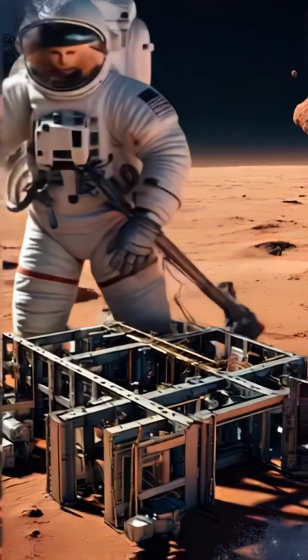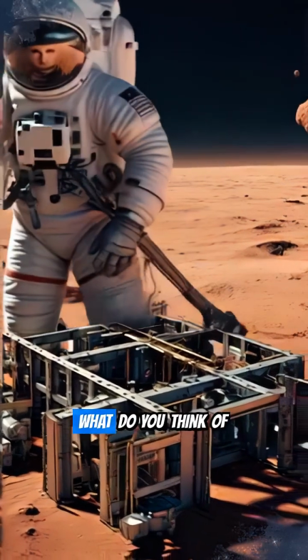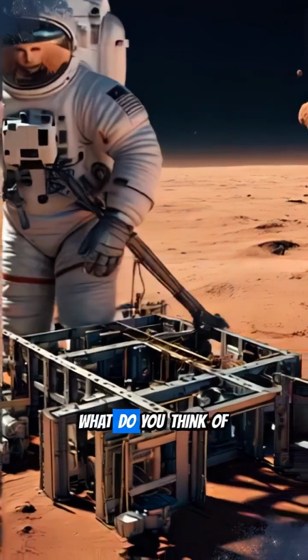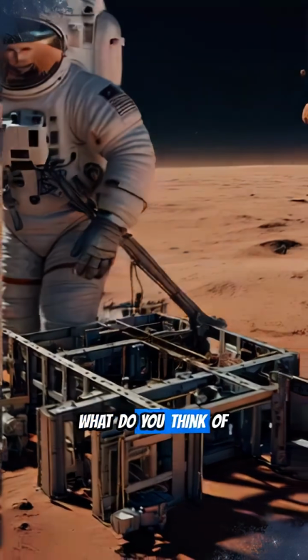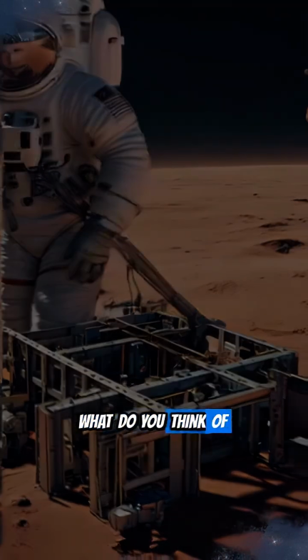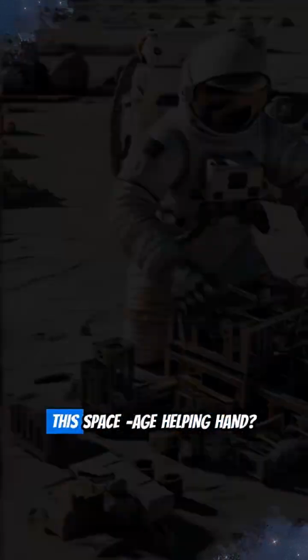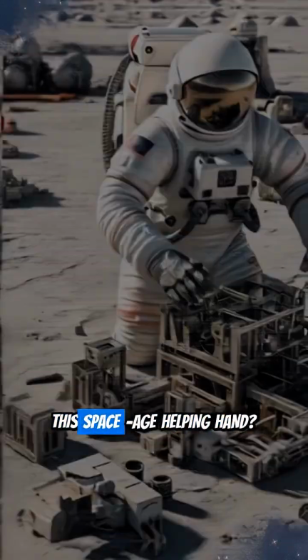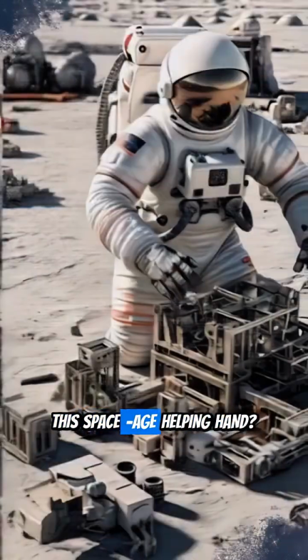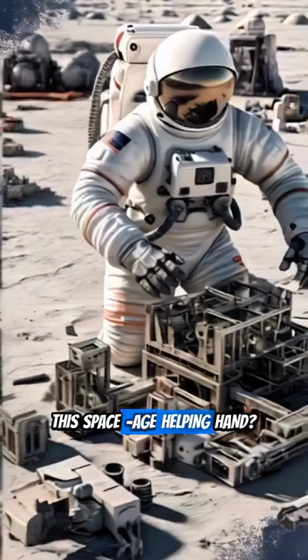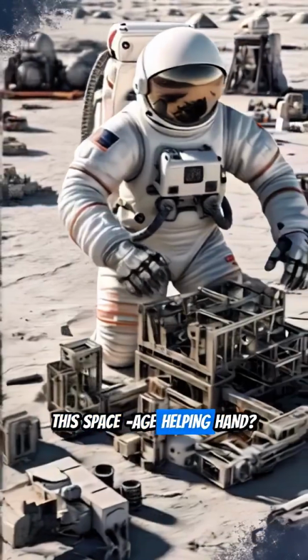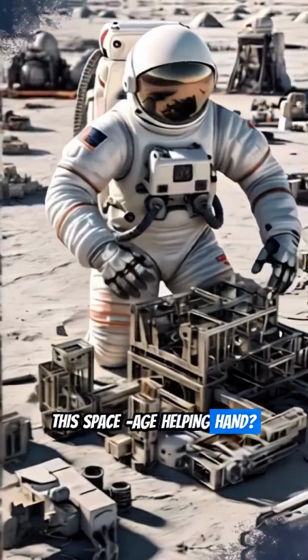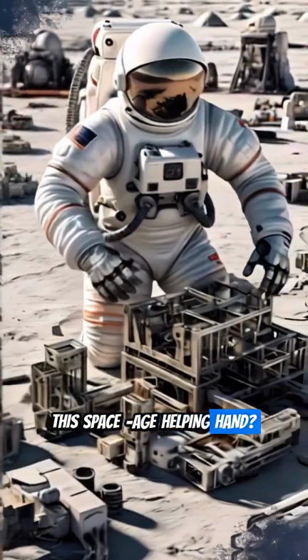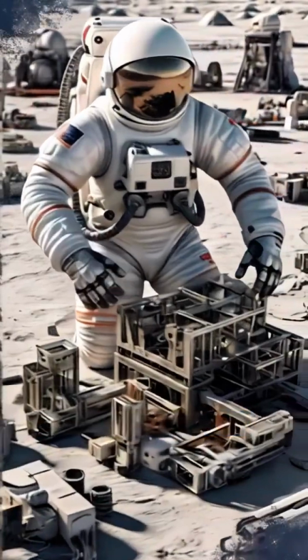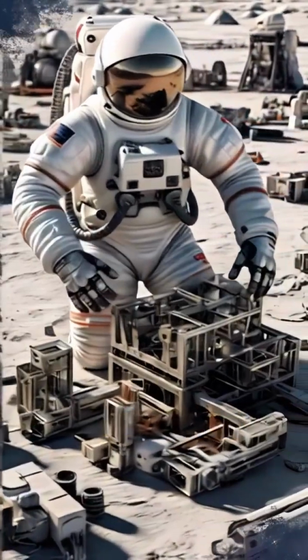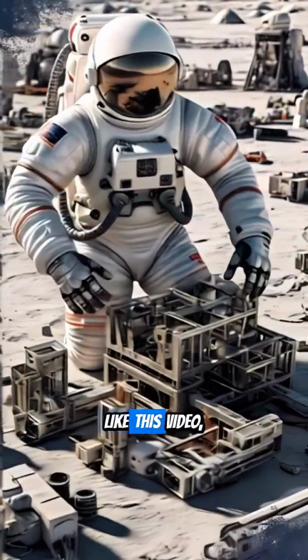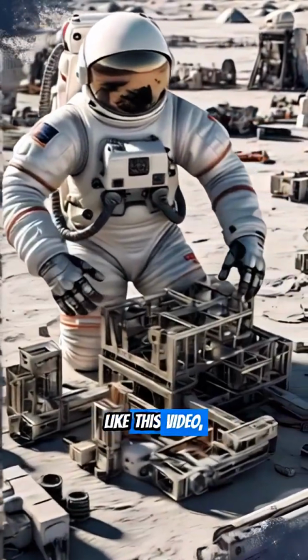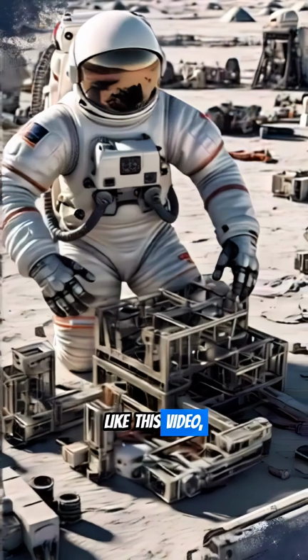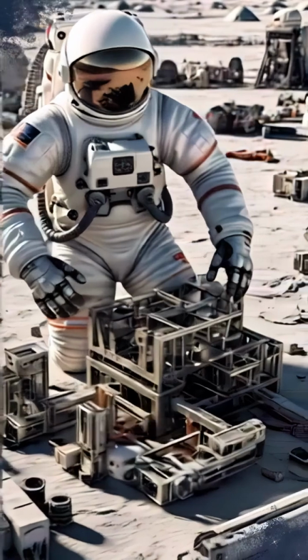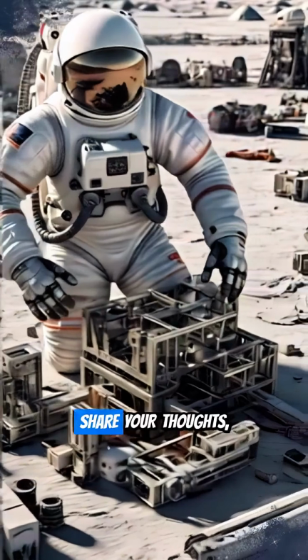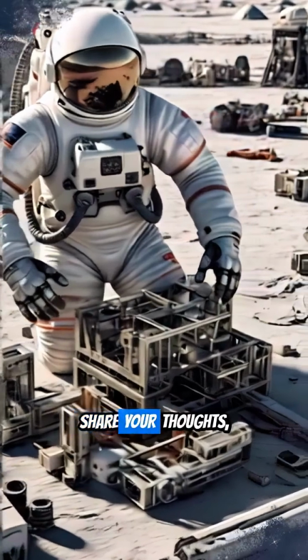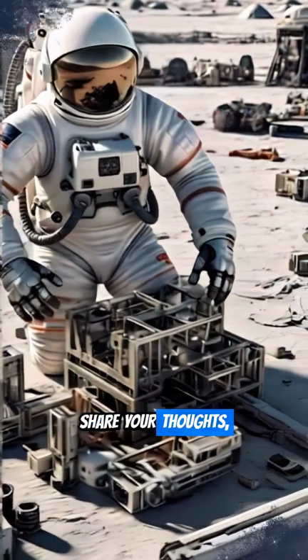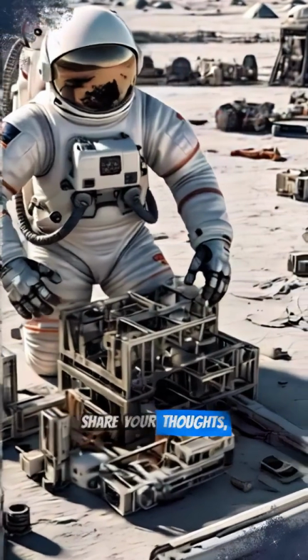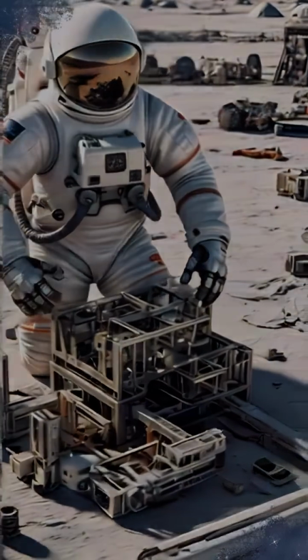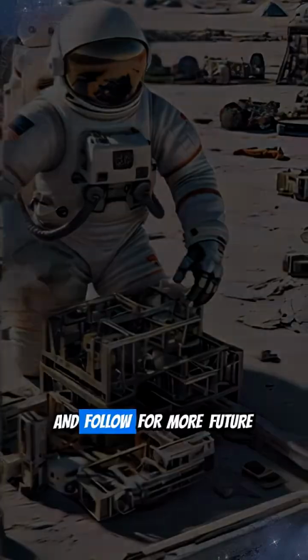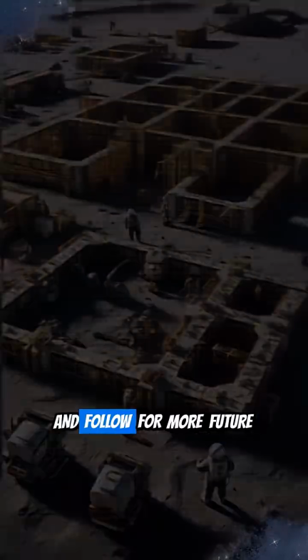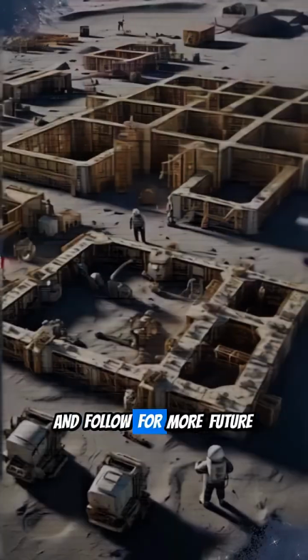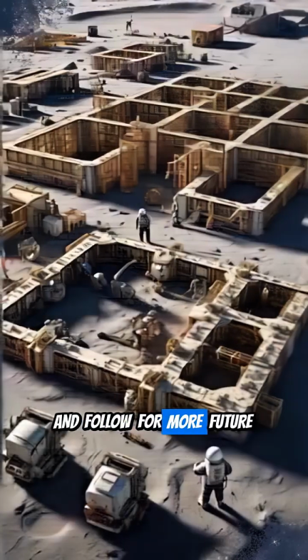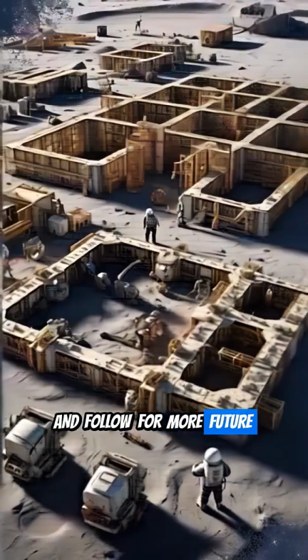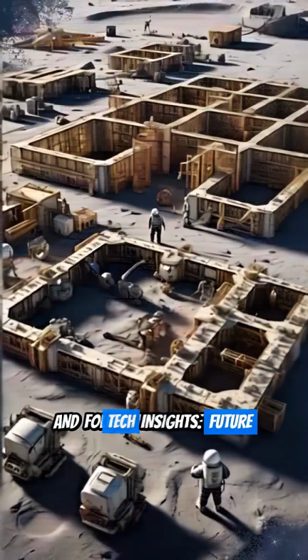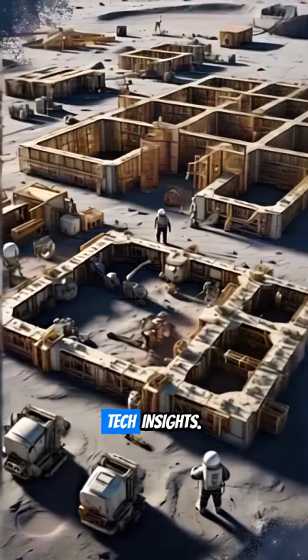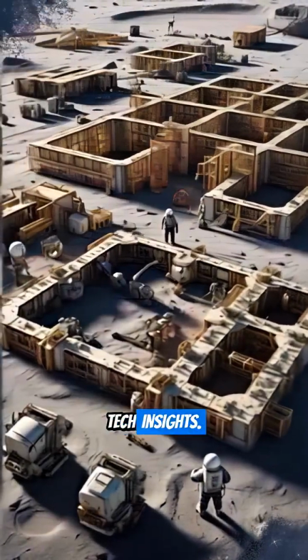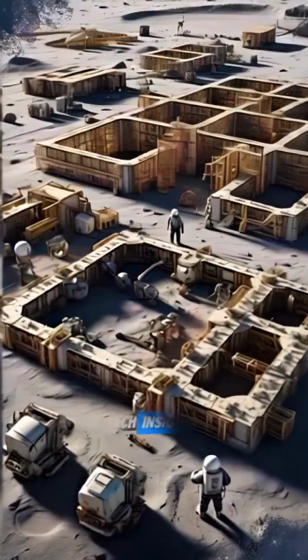What do you think of this space-age helping hand? Like this video, share your thoughts, and follow for more future tech insights.